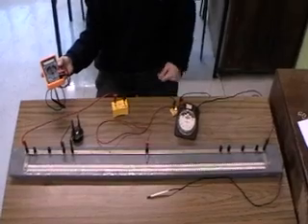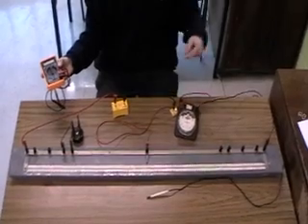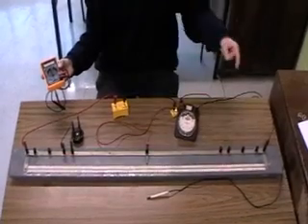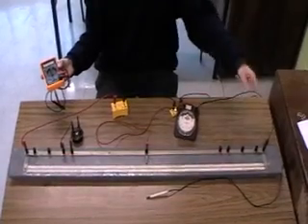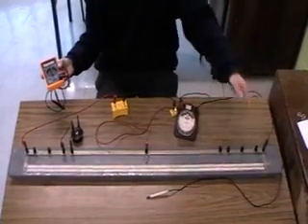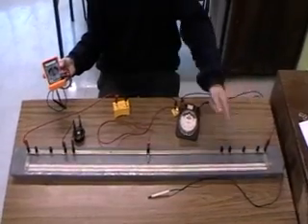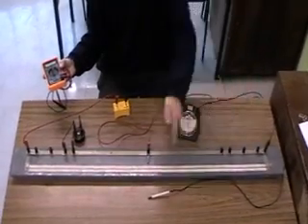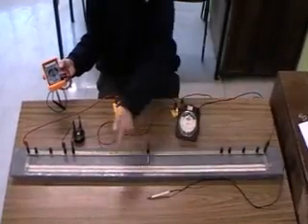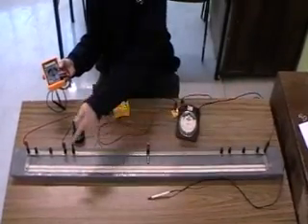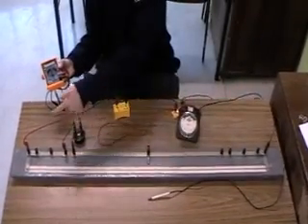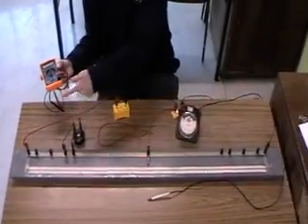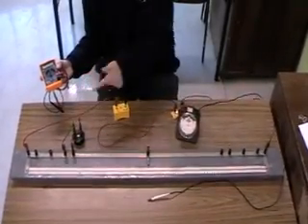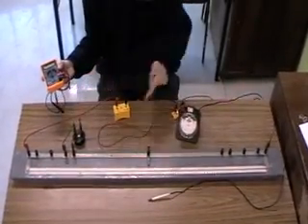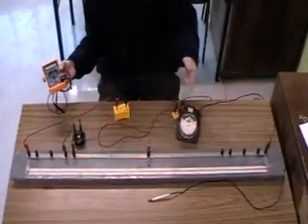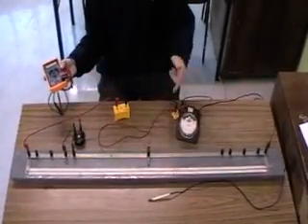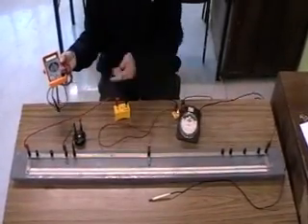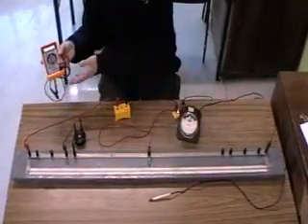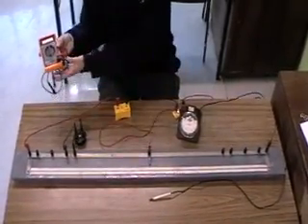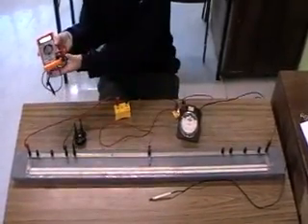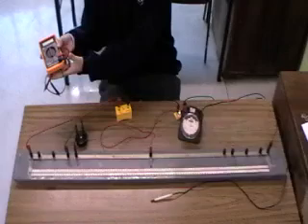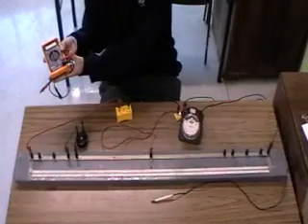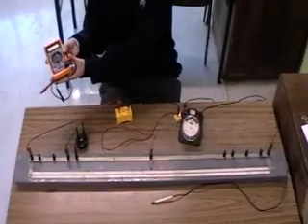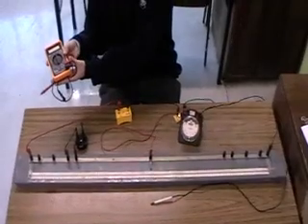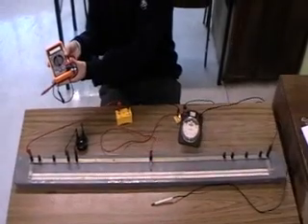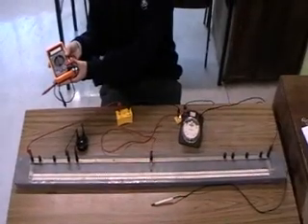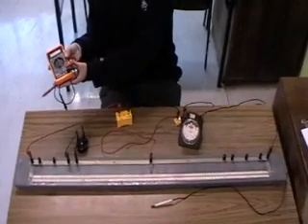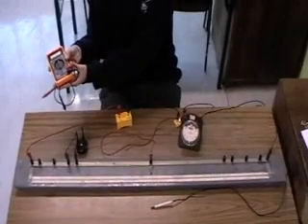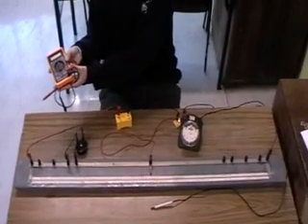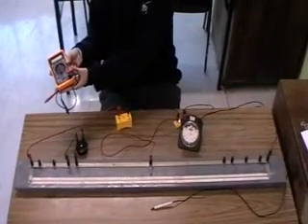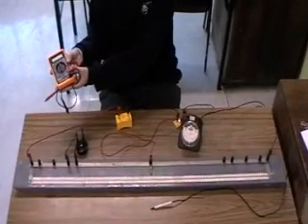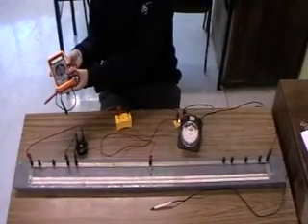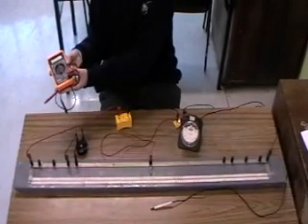The Wheatstone bridge is more accurate than the ohmmeter but is less convenient to use.